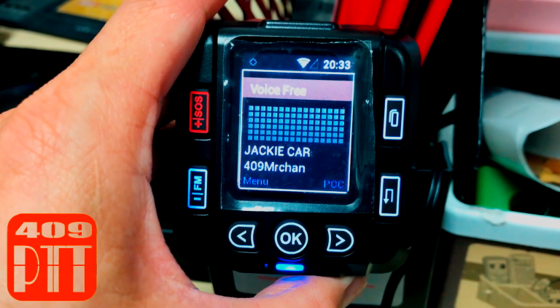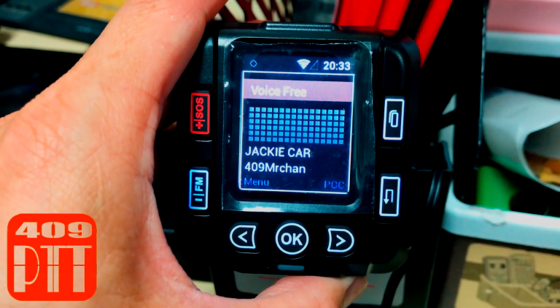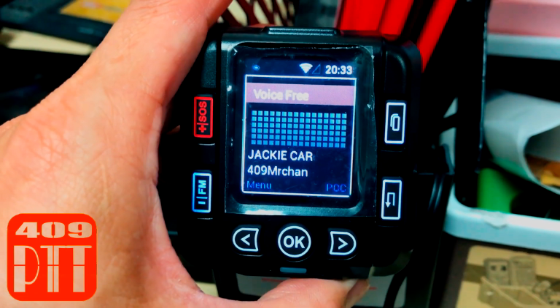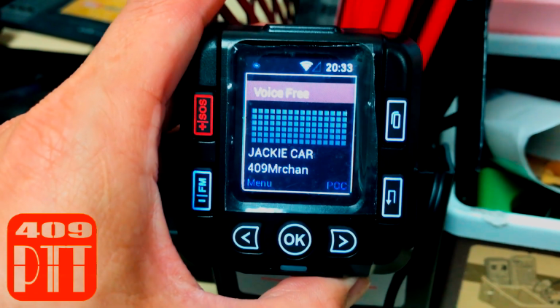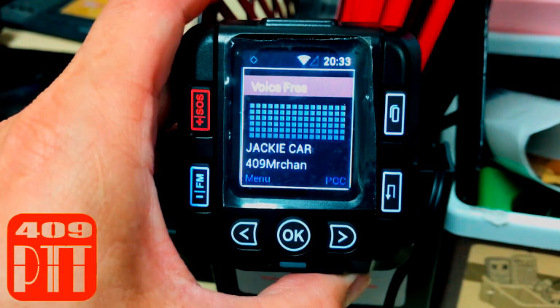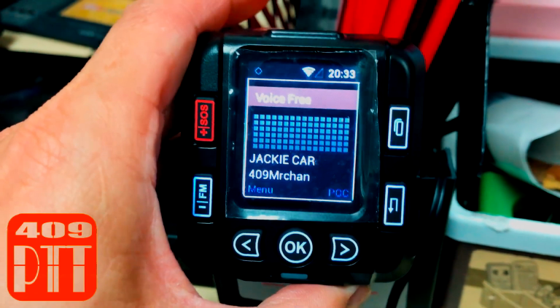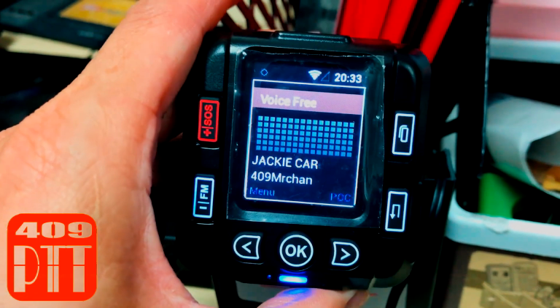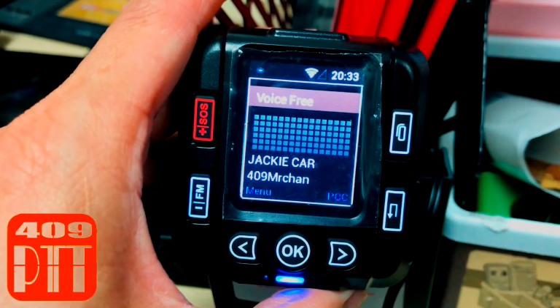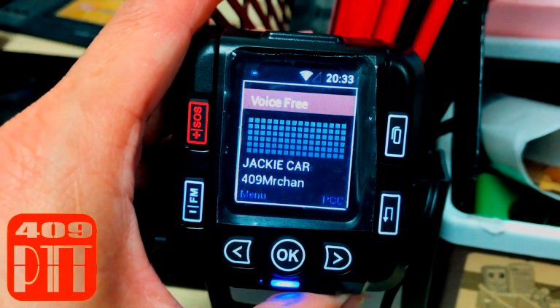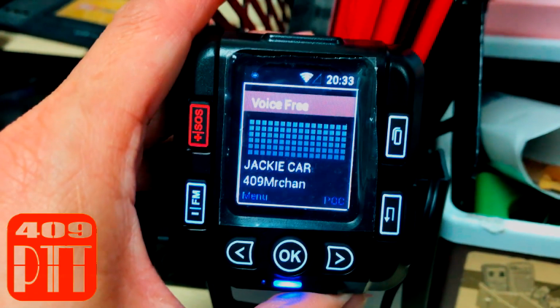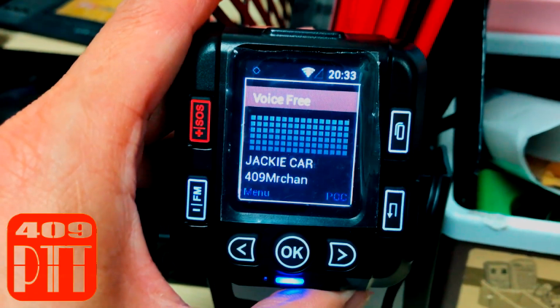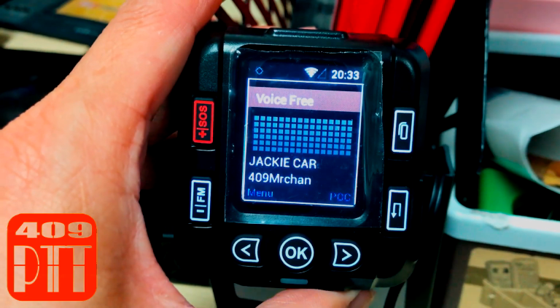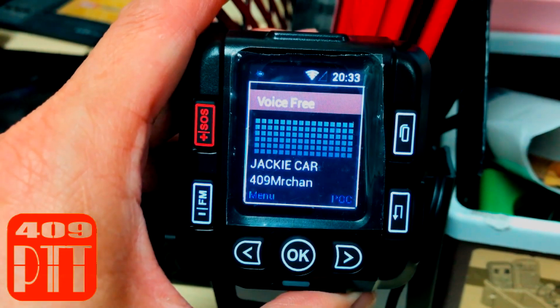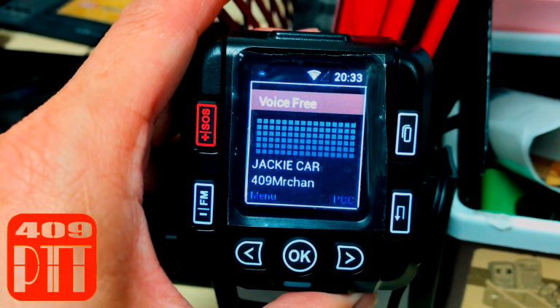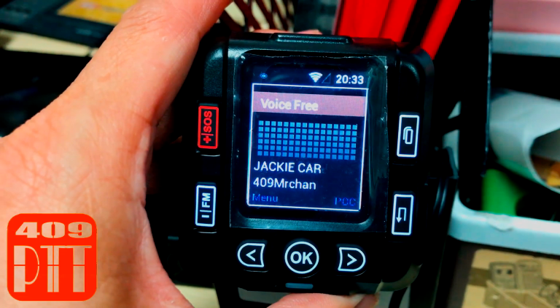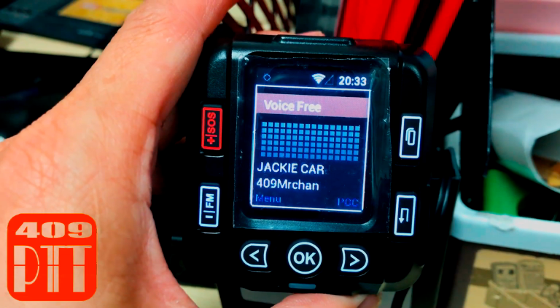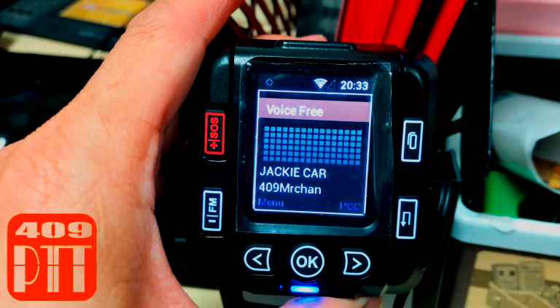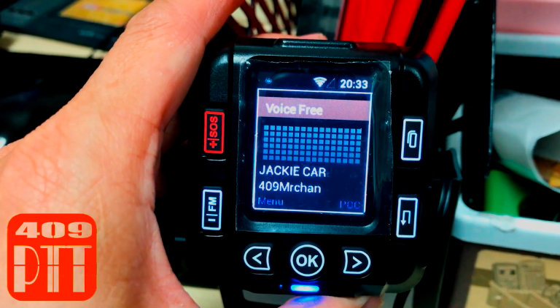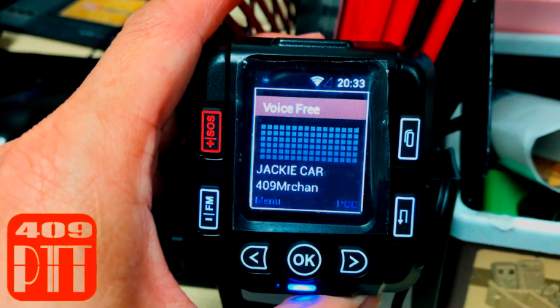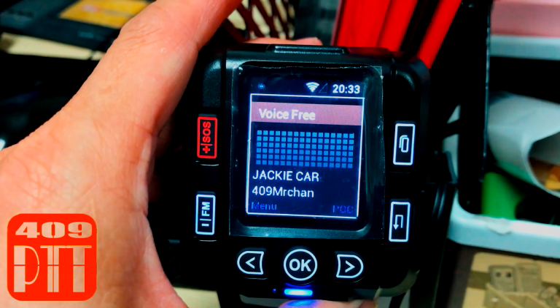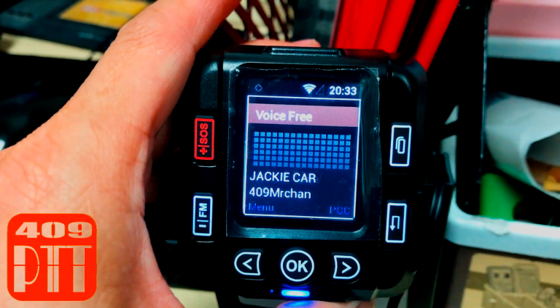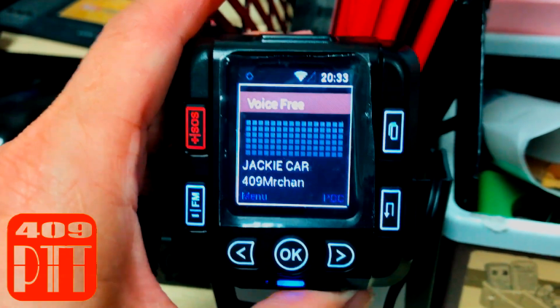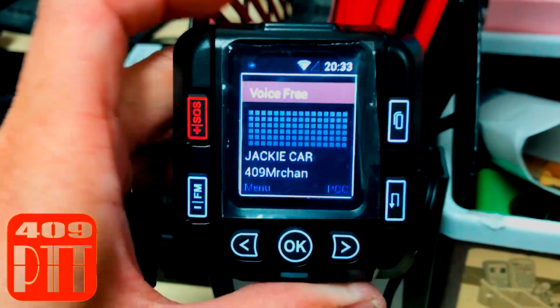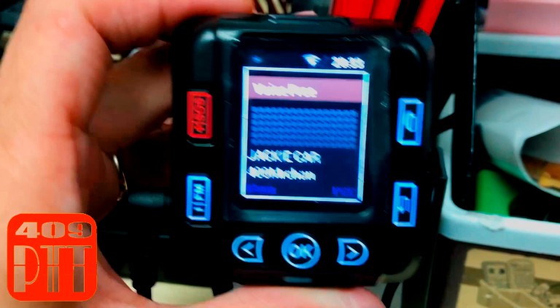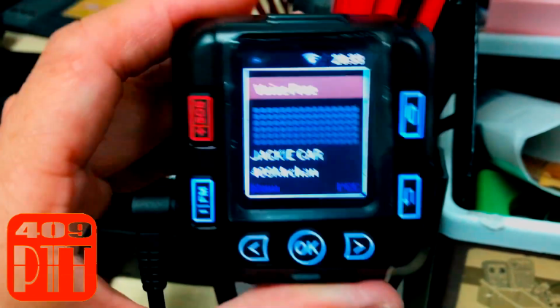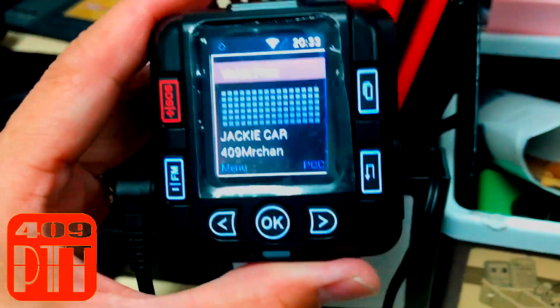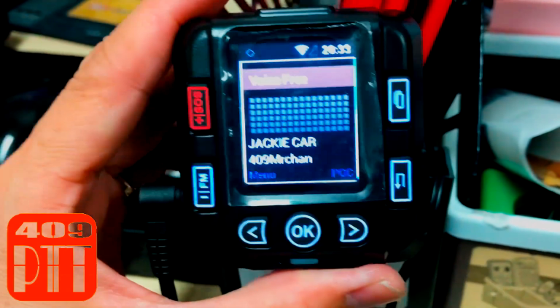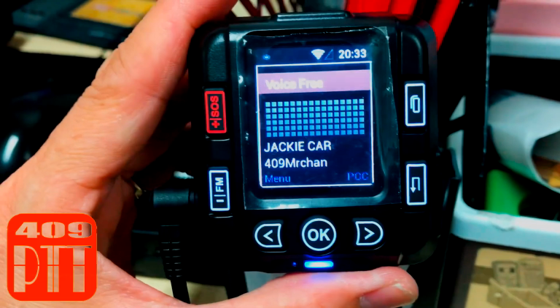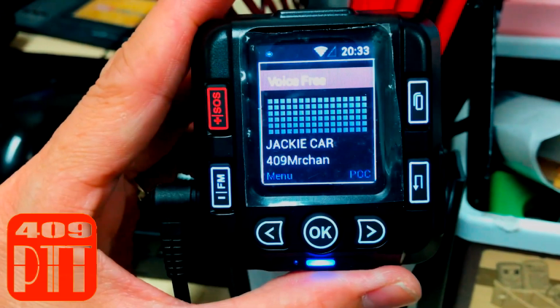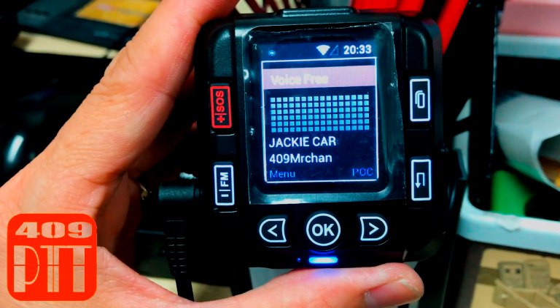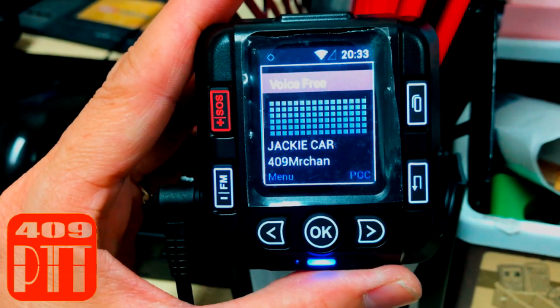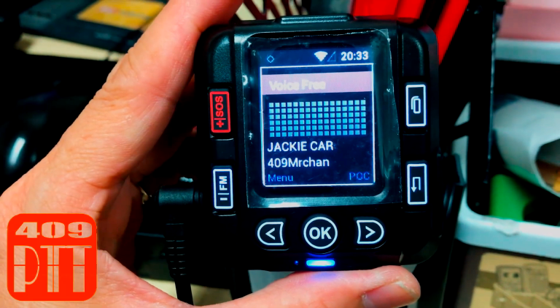Greetings everyone. Today I'm going to show you how to set up Wi-Fi for your Mini 1 Network mobile radio.